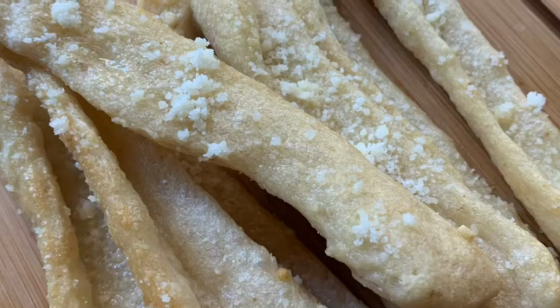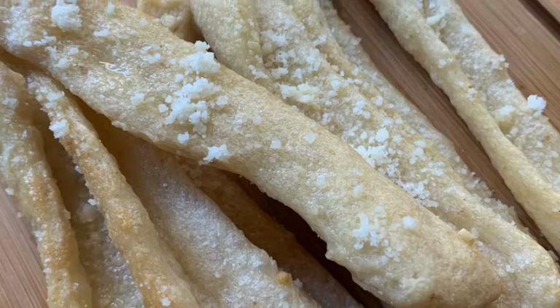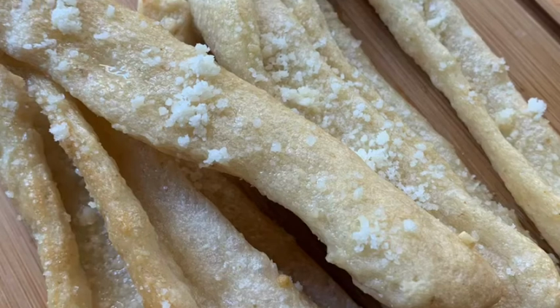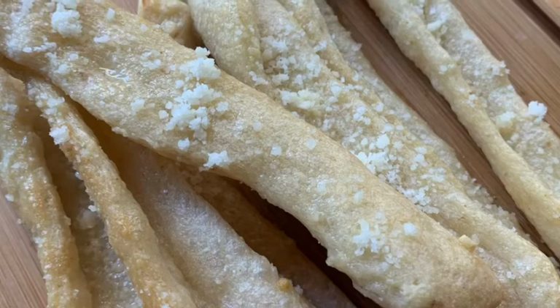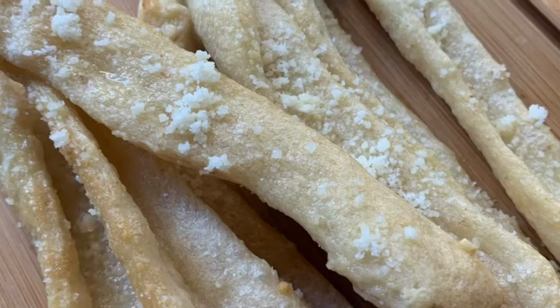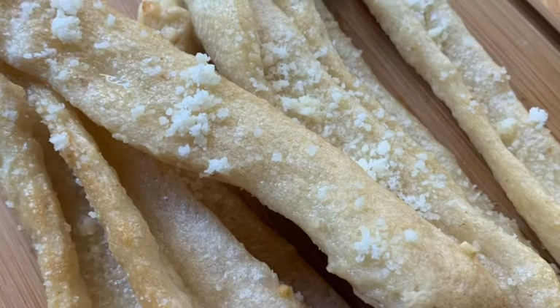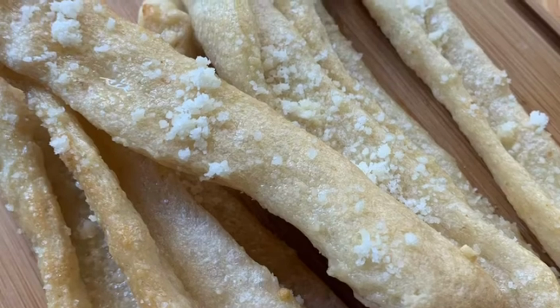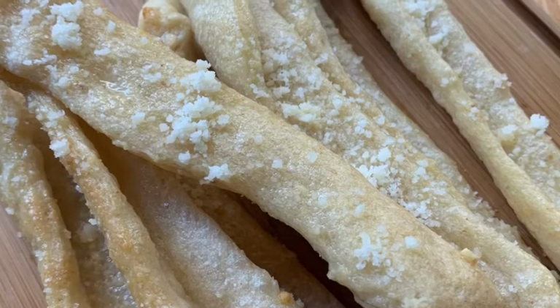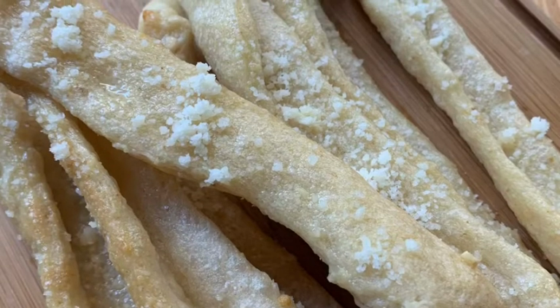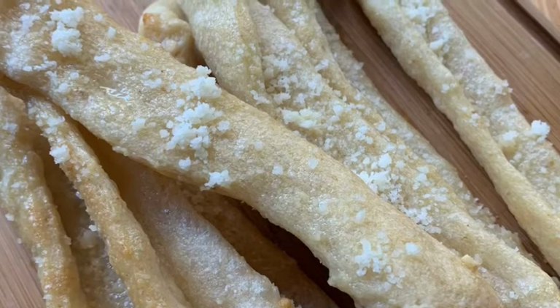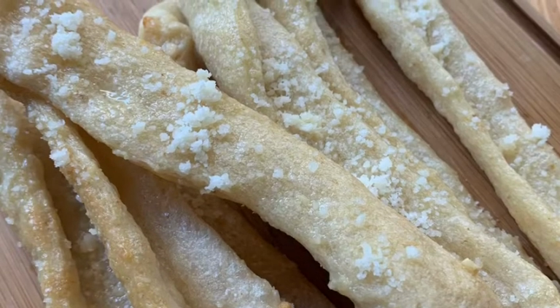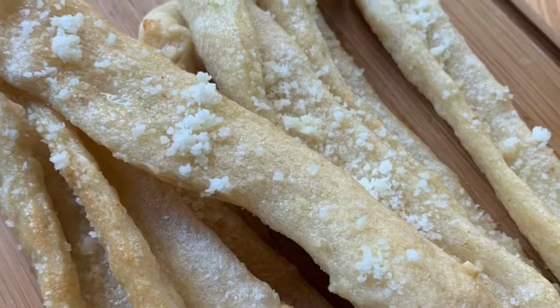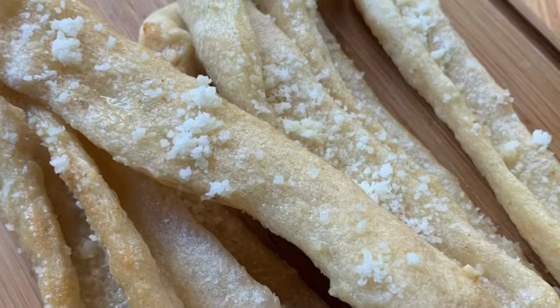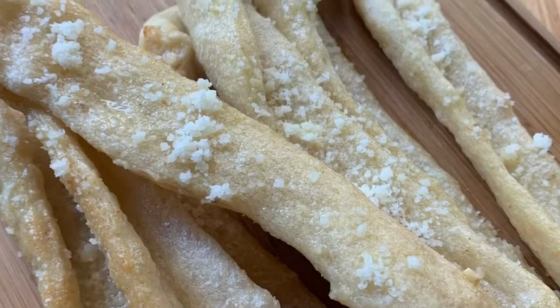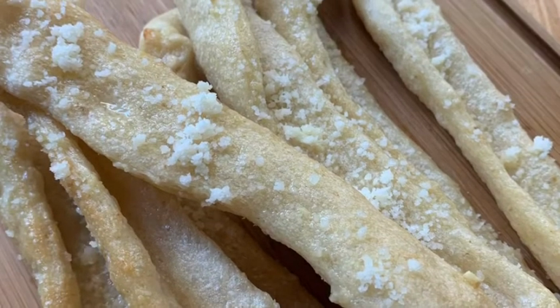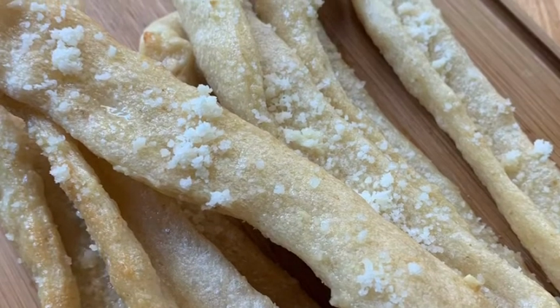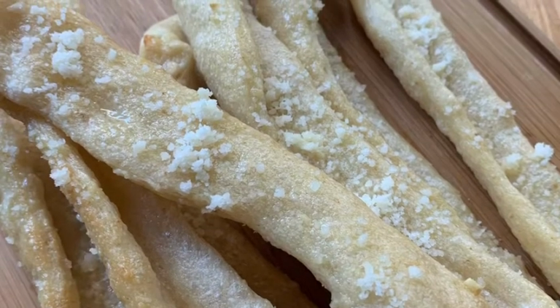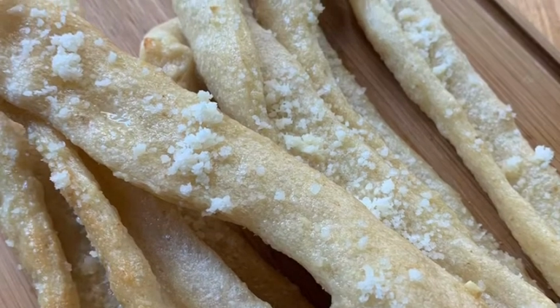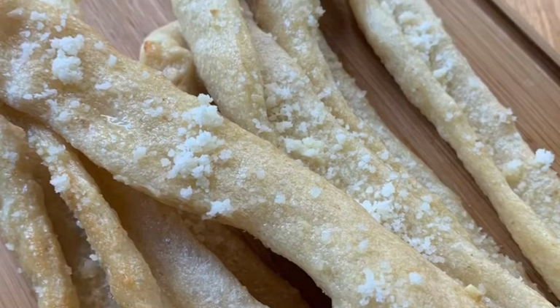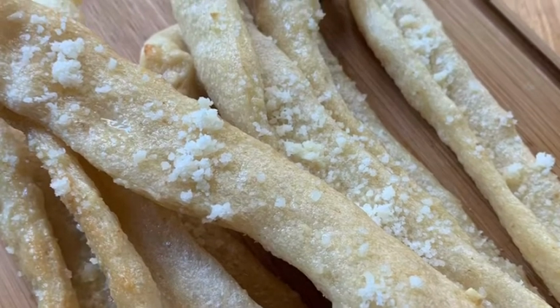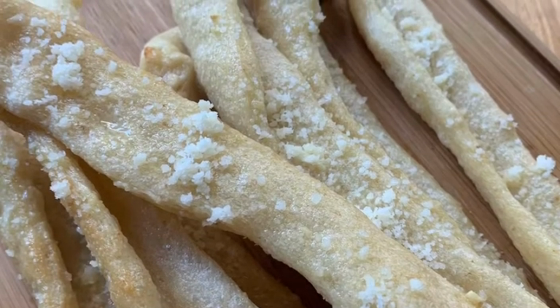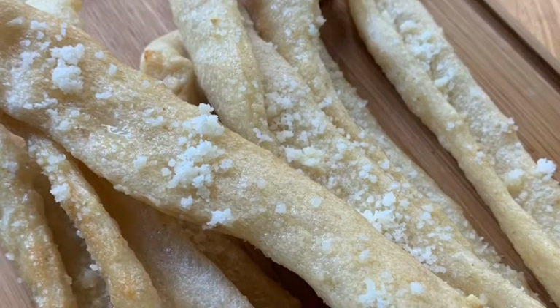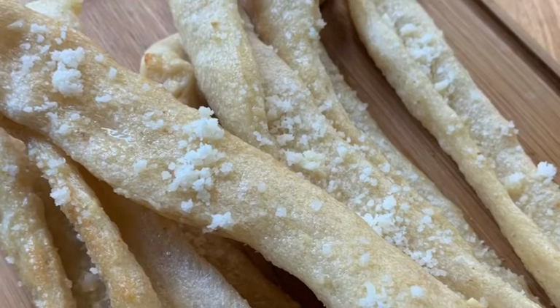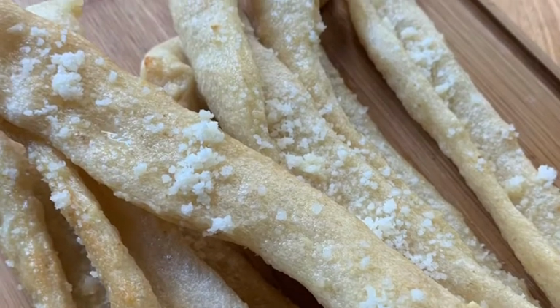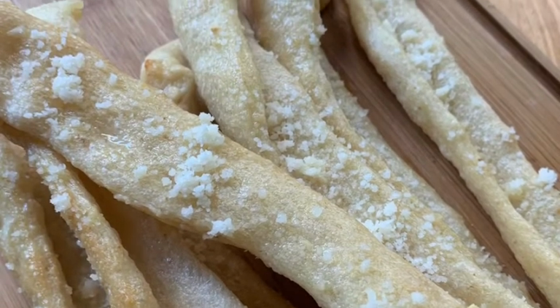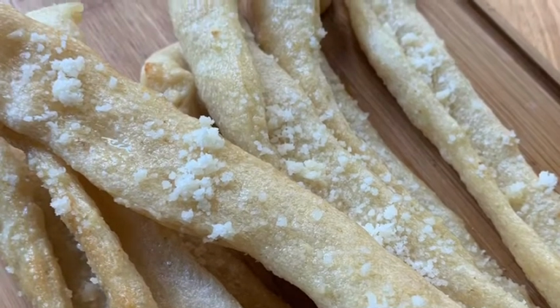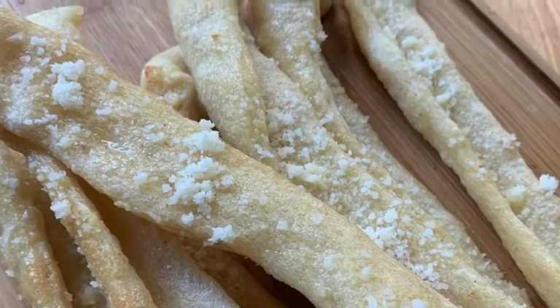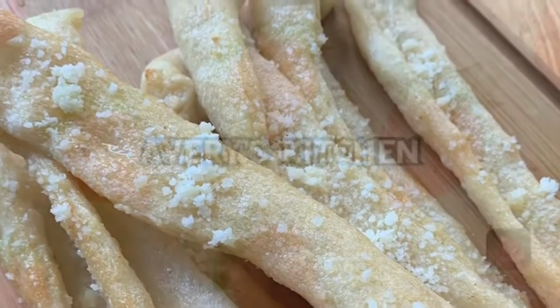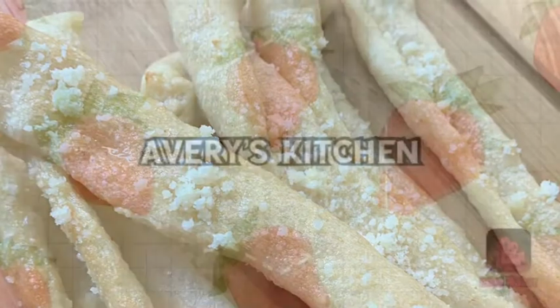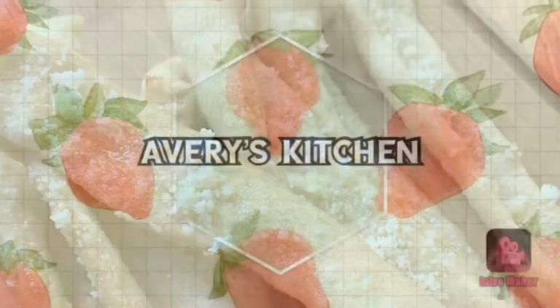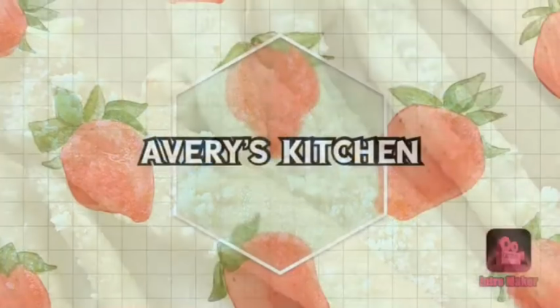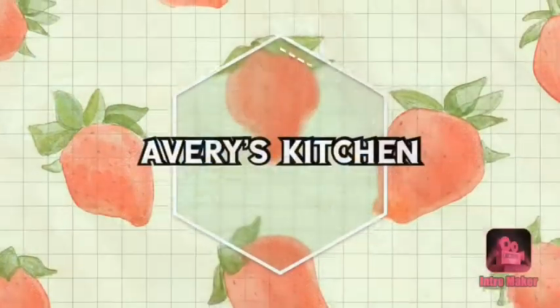Hey guys, welcome to Avery's Kitchen. My name is Avery and today I'm going to show you how to make Little Caesars Crazy Bread.